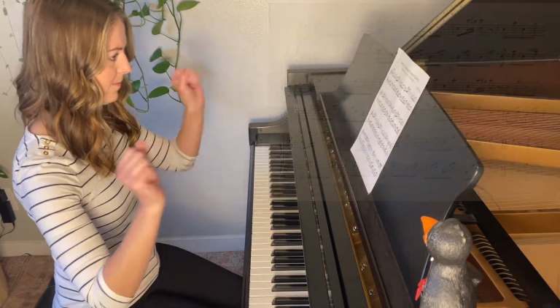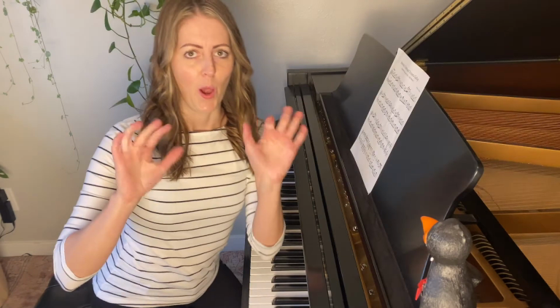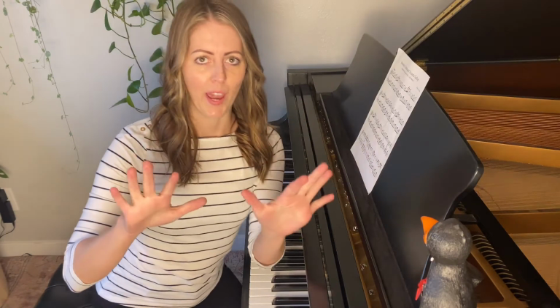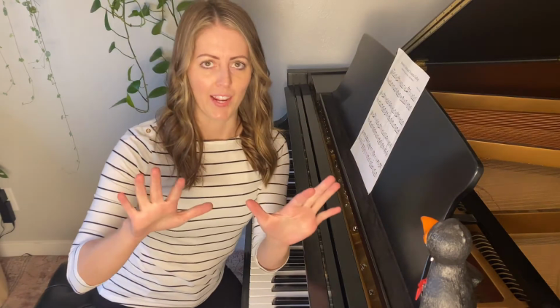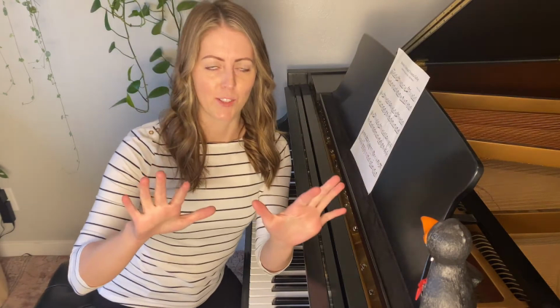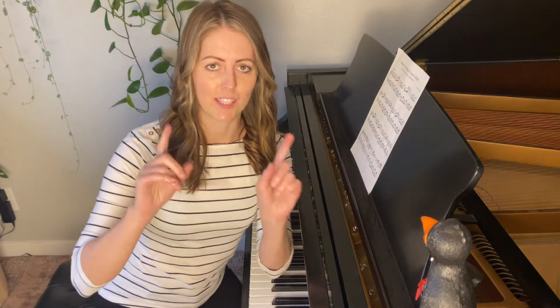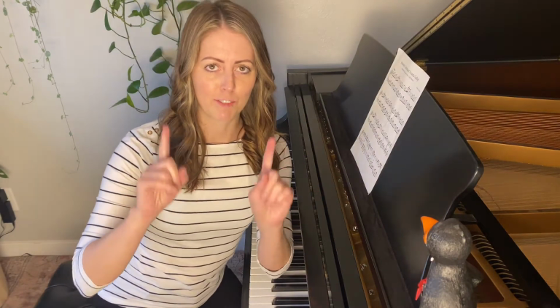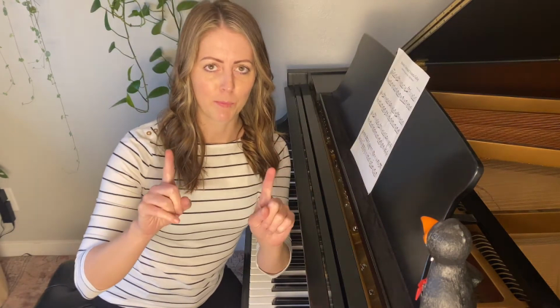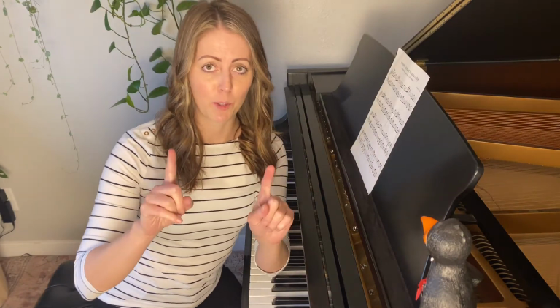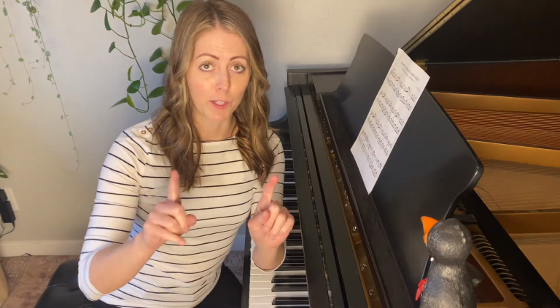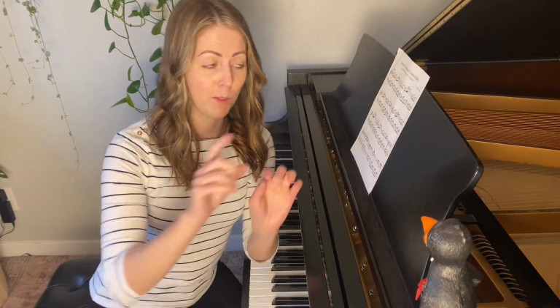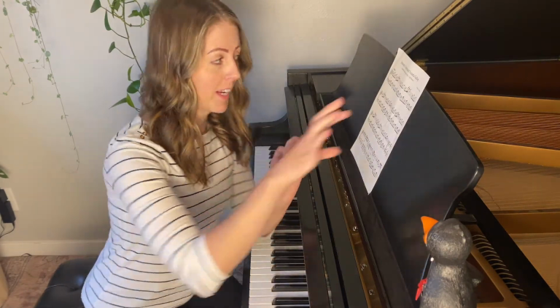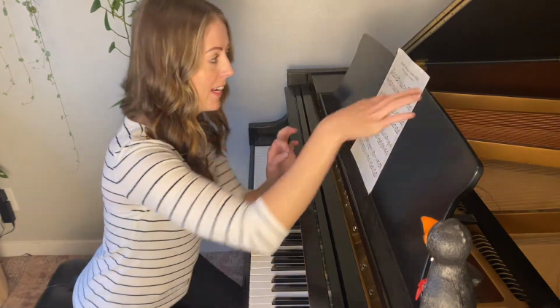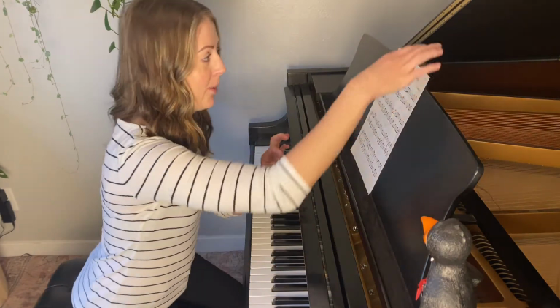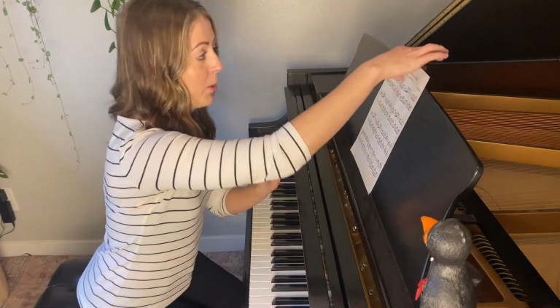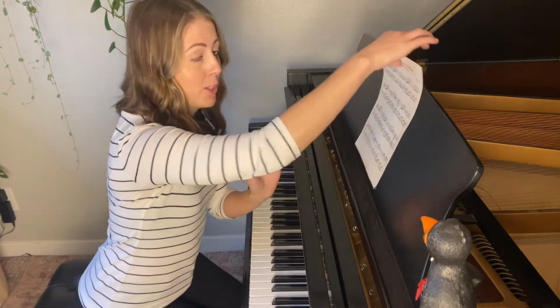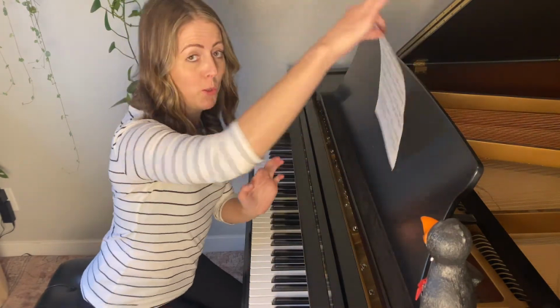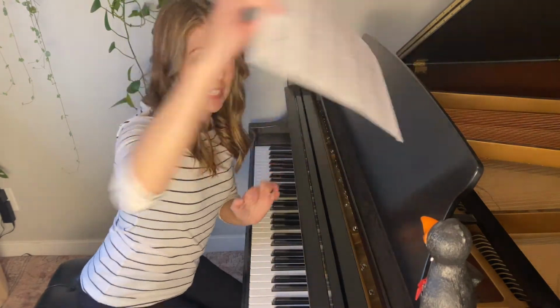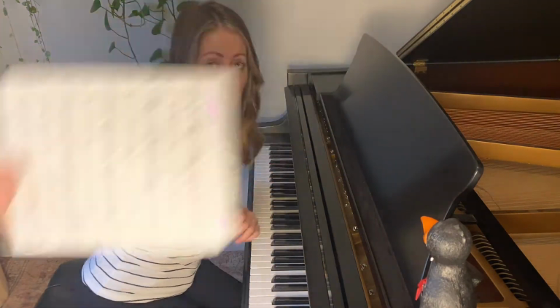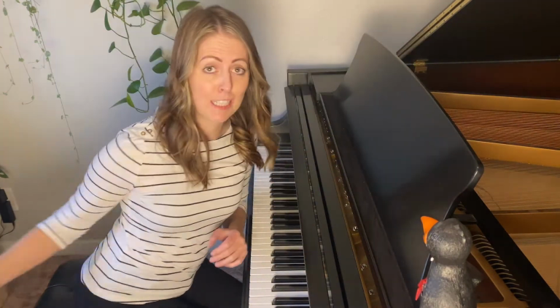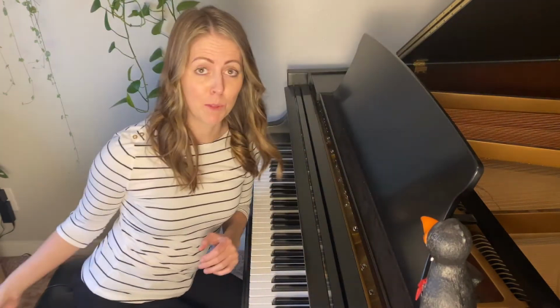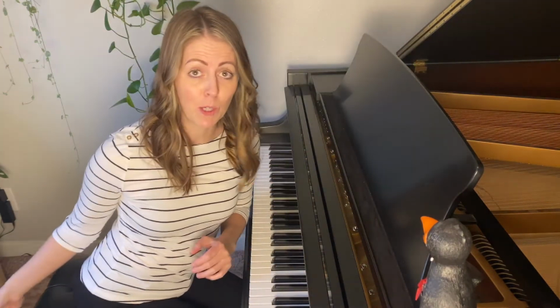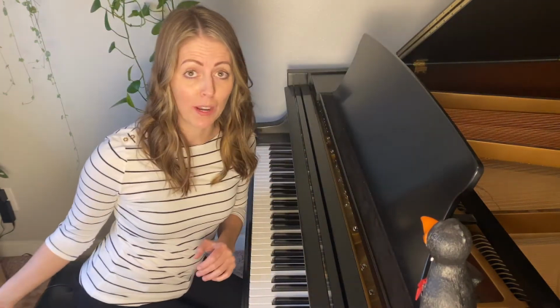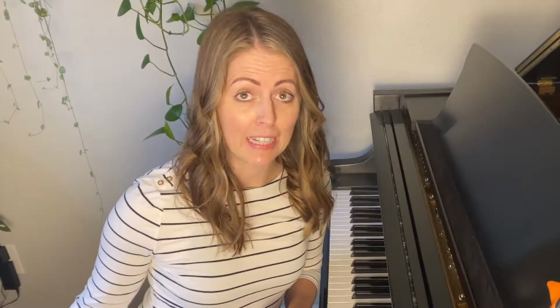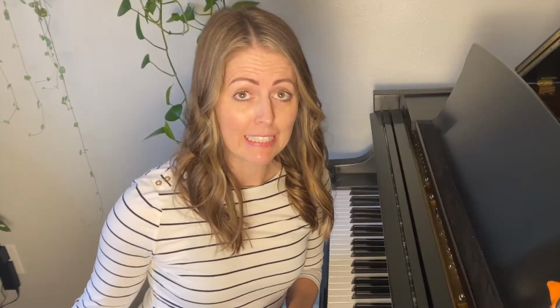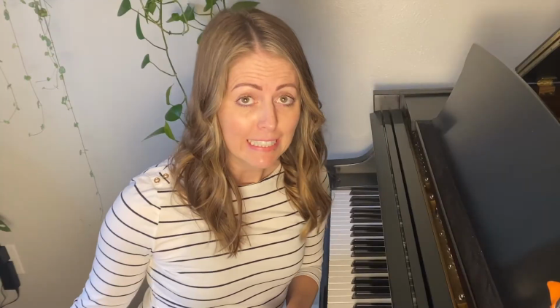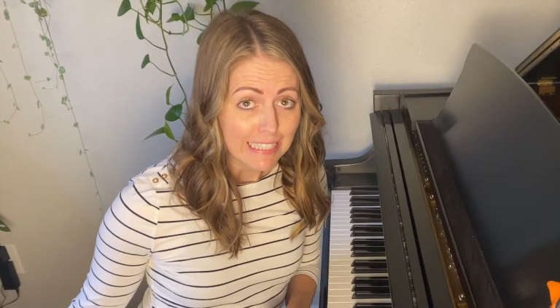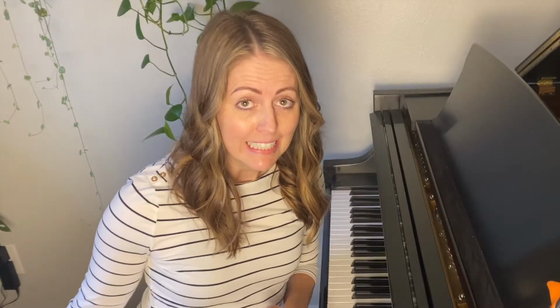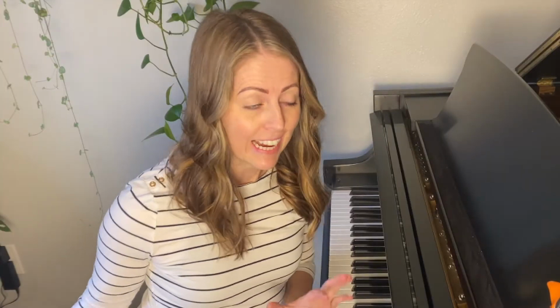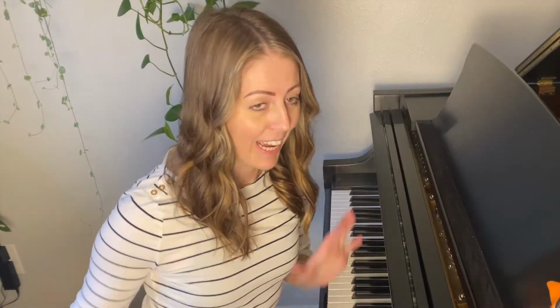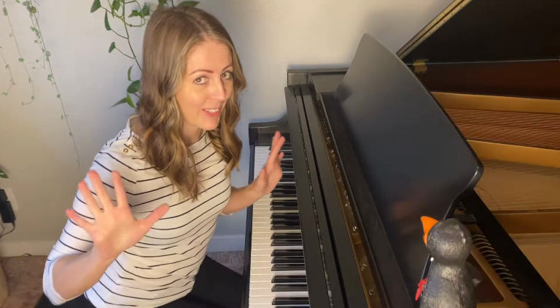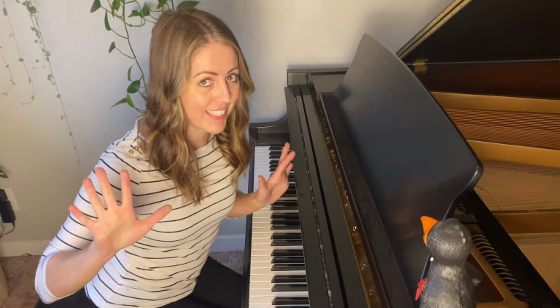Okay, so that's the first playthrough with music, and now I'm going to take this music away and we'll see.